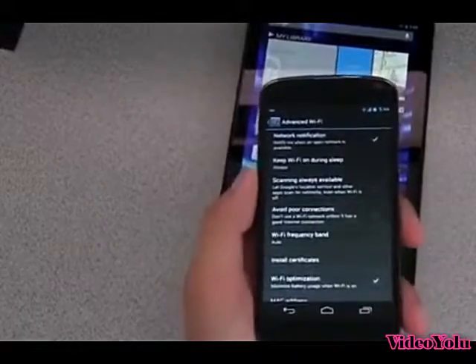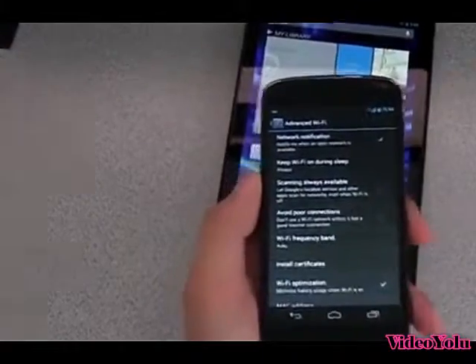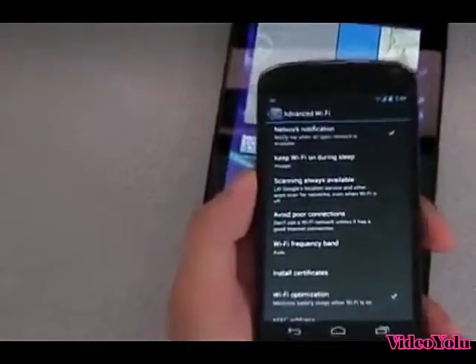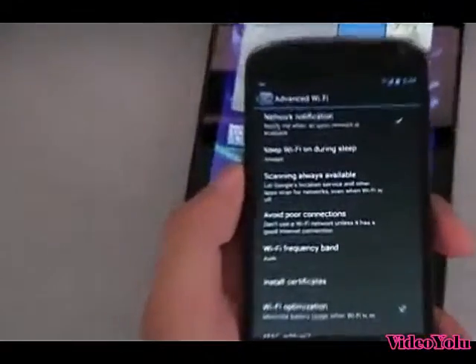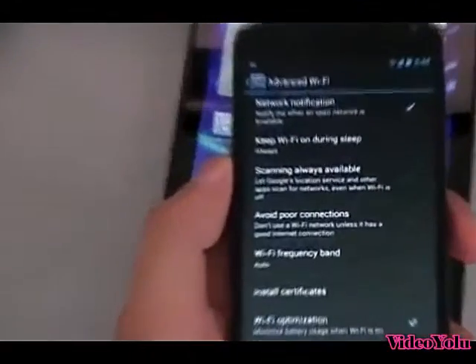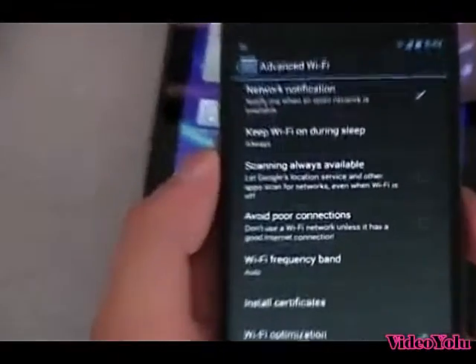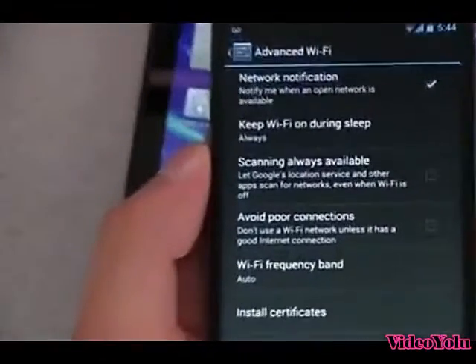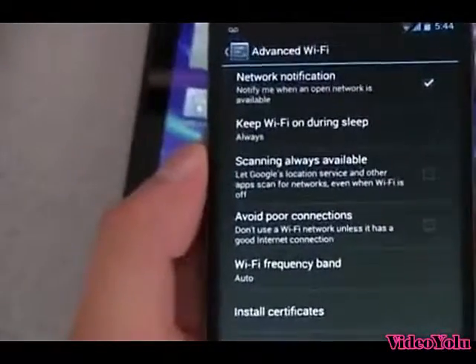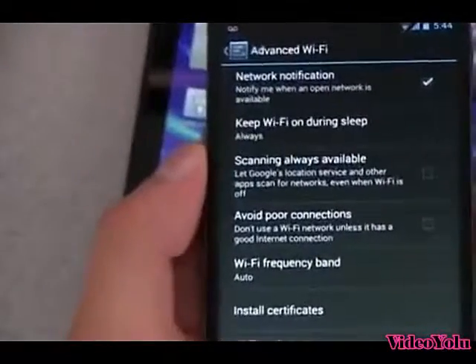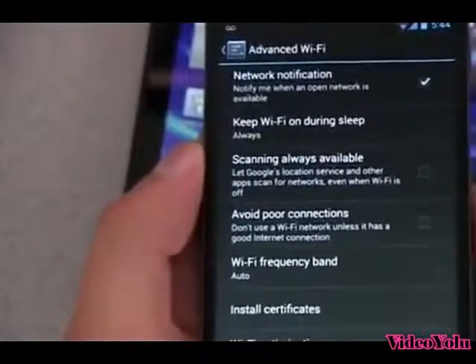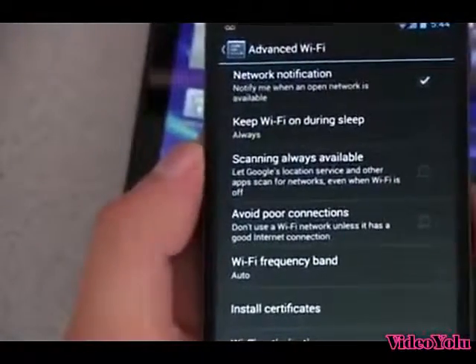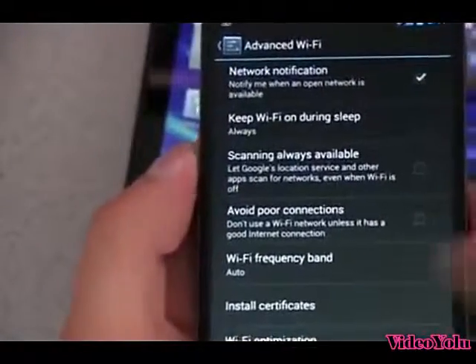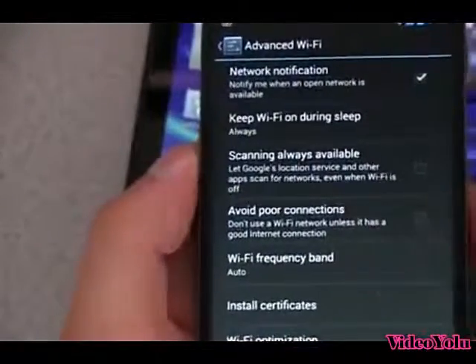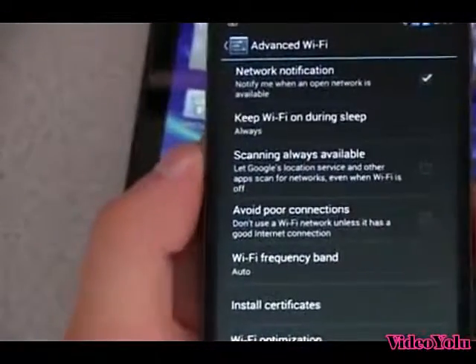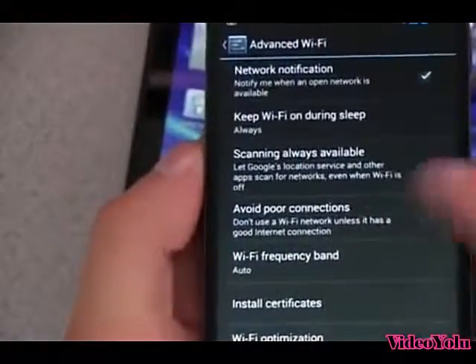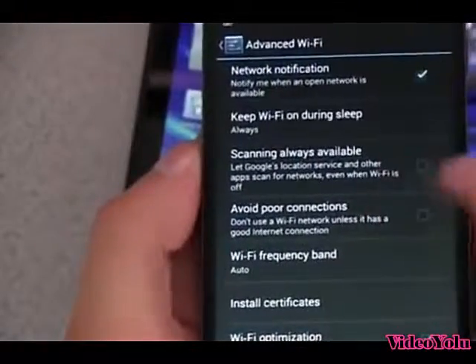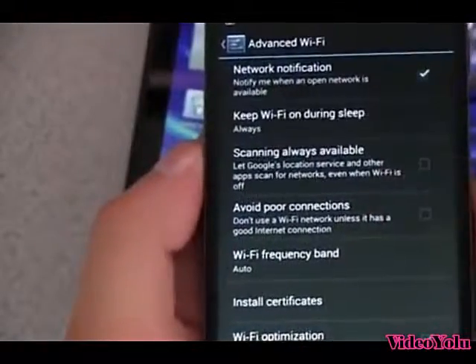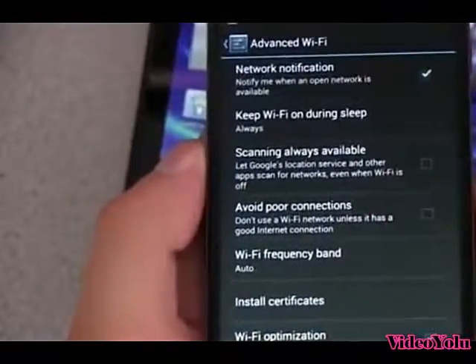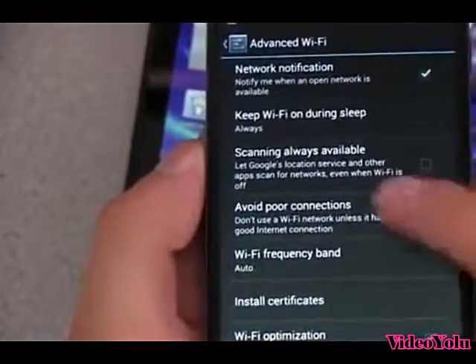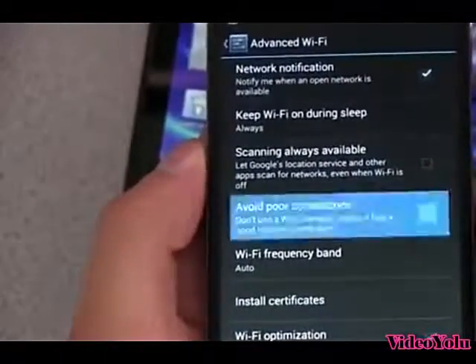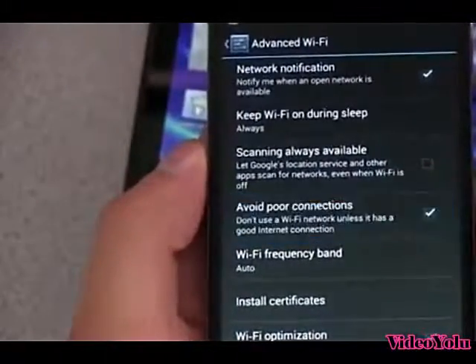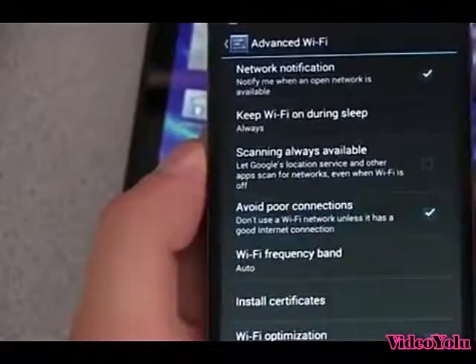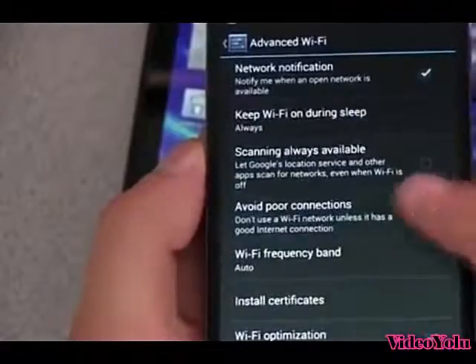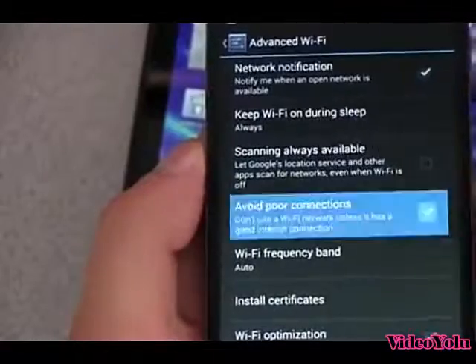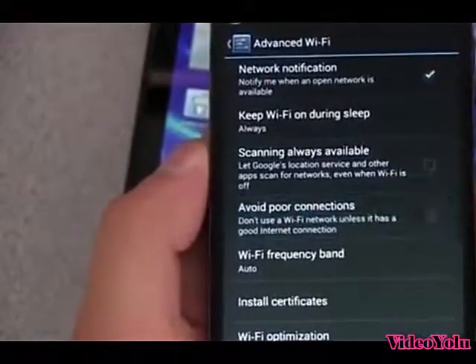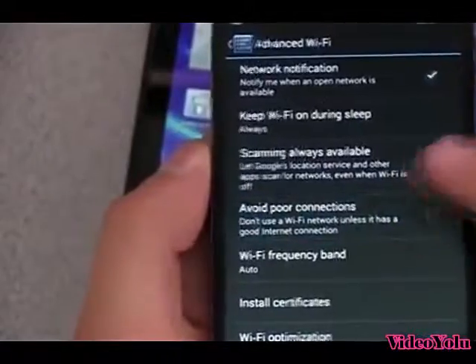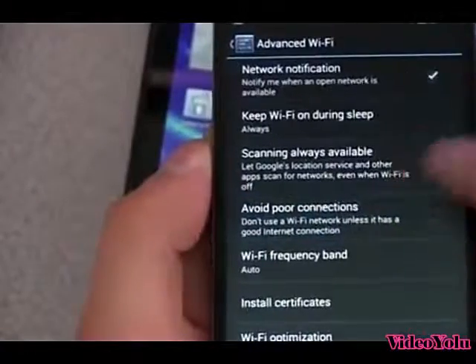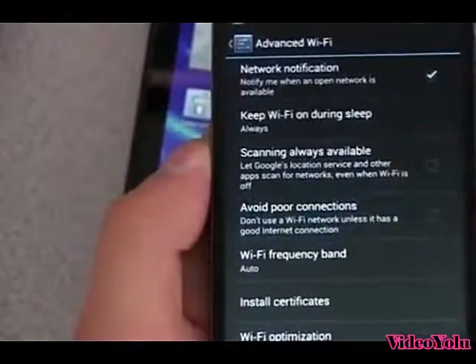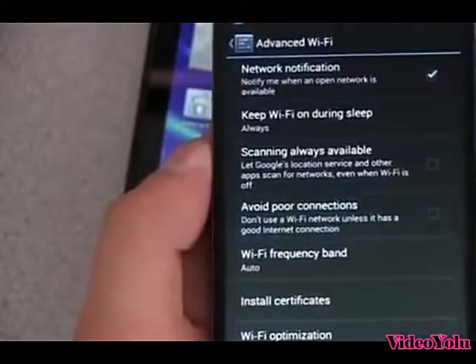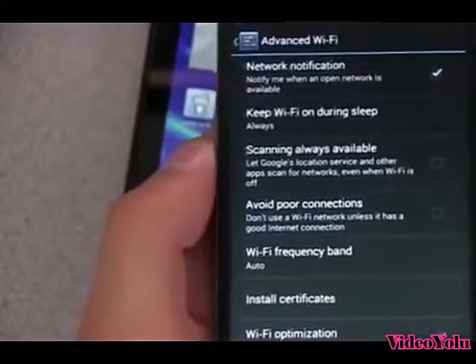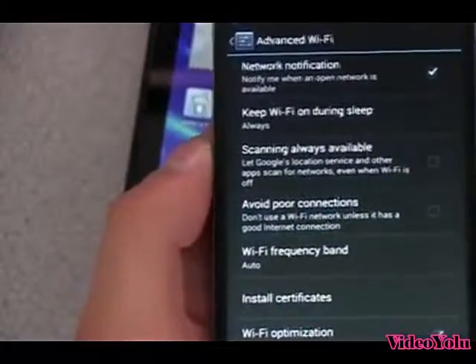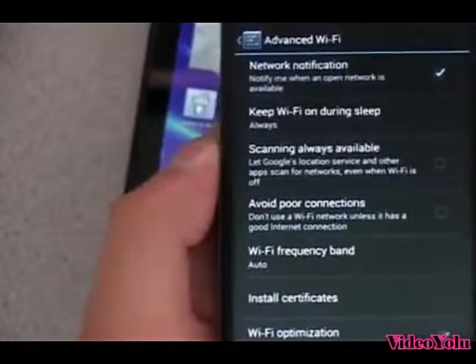Let me go ahead and zoom in on that so you can read what it says. It says: 'Let Google location service and other apps scan for networks even when the Wi-Fi is off.'